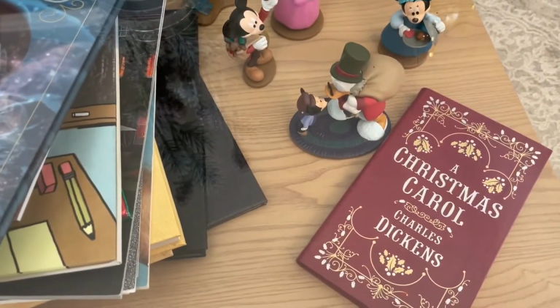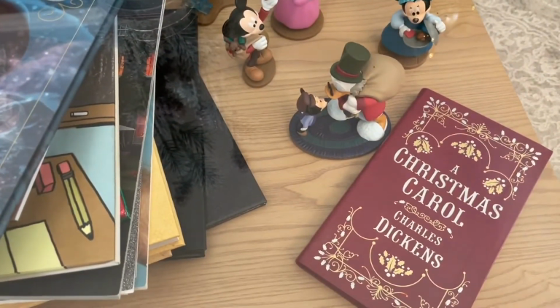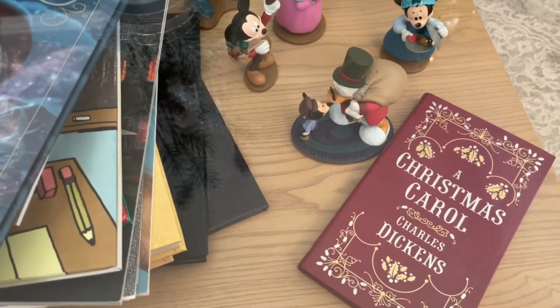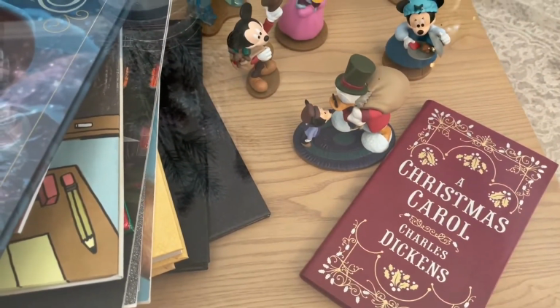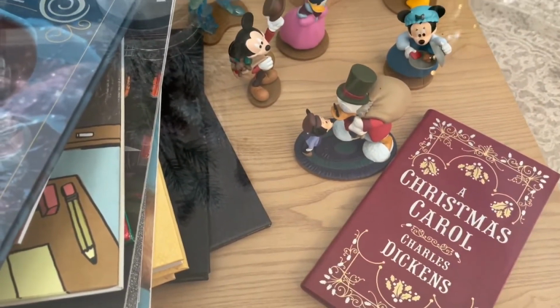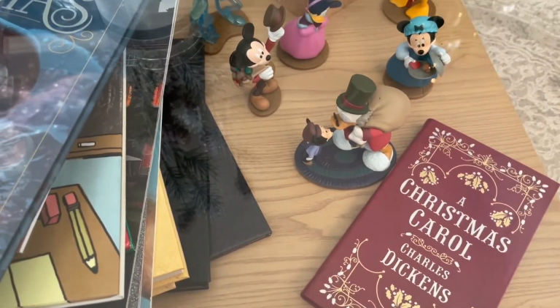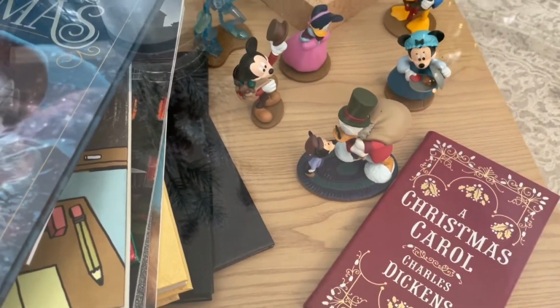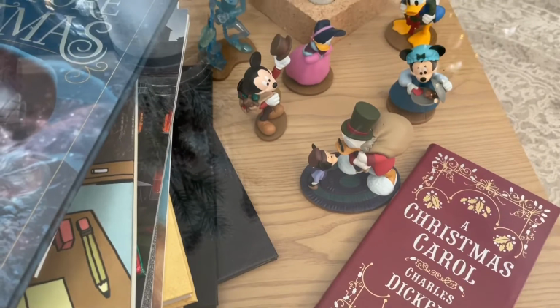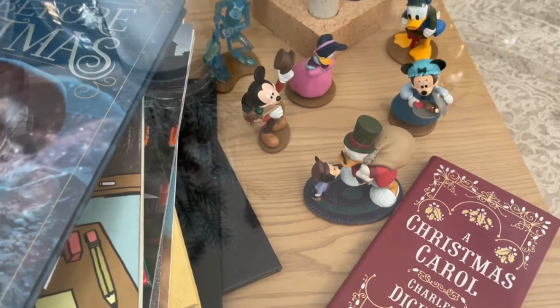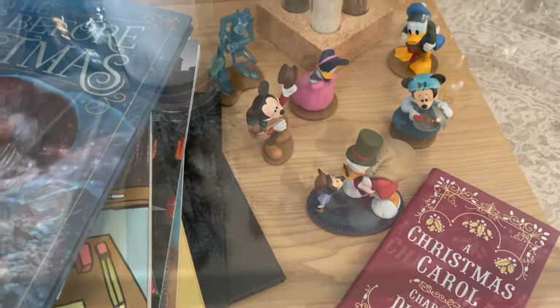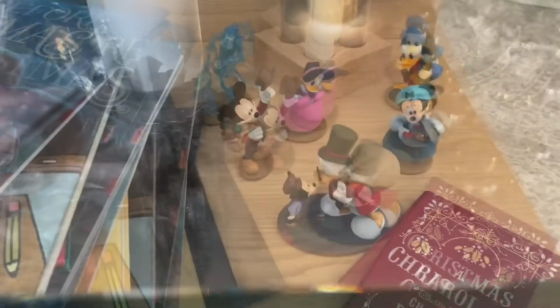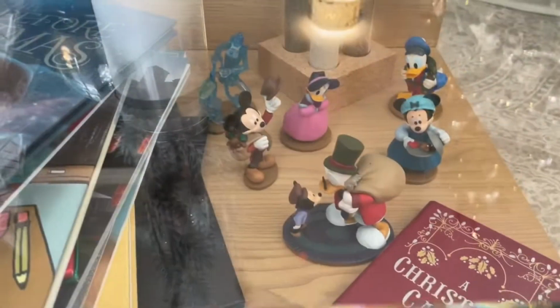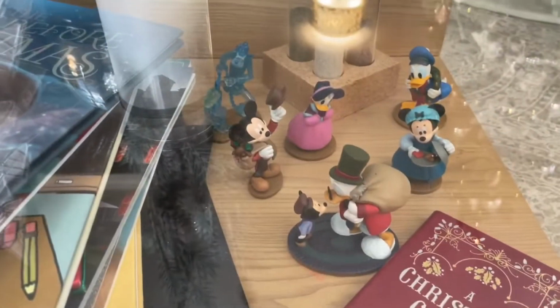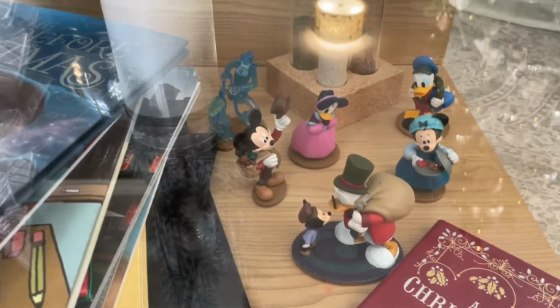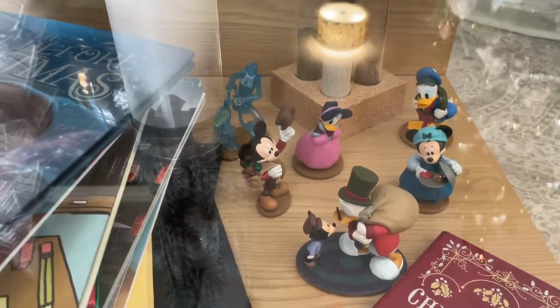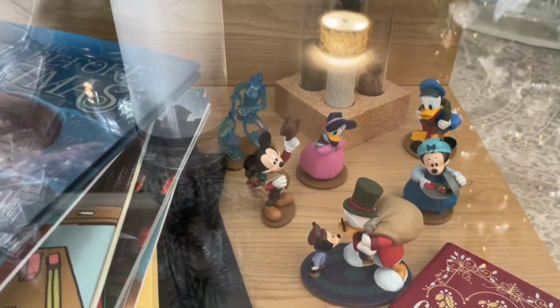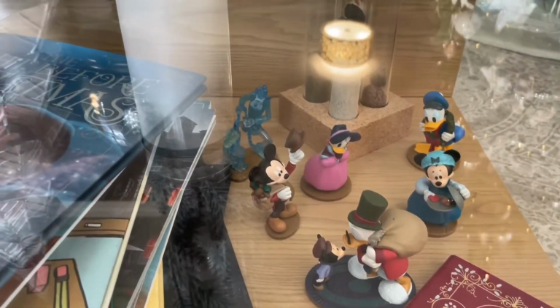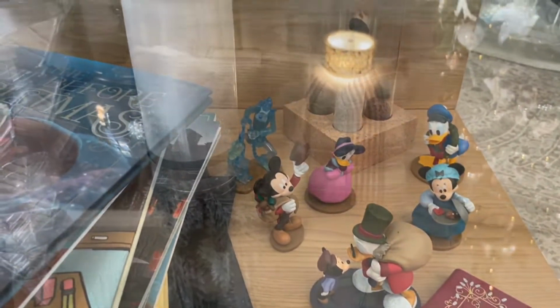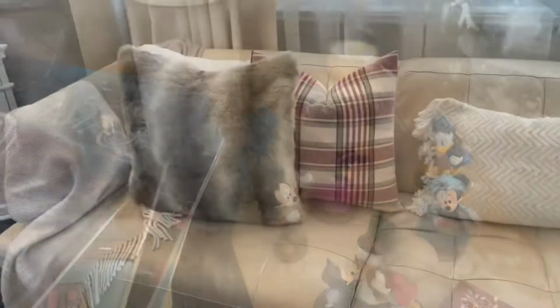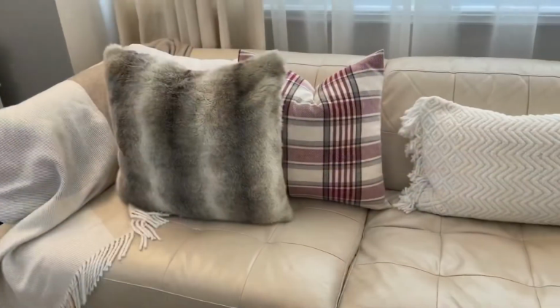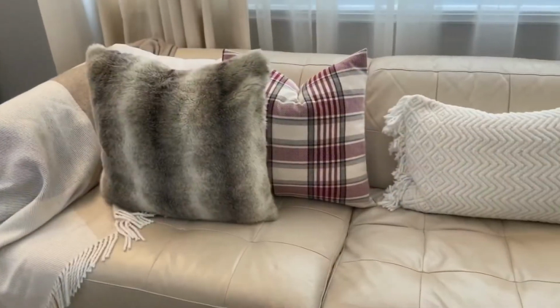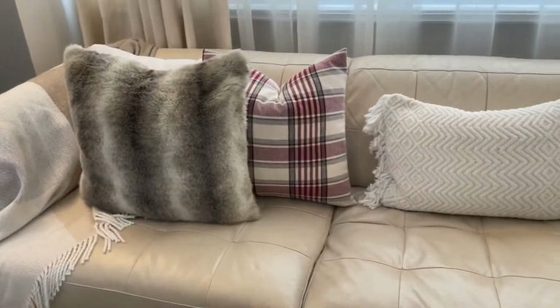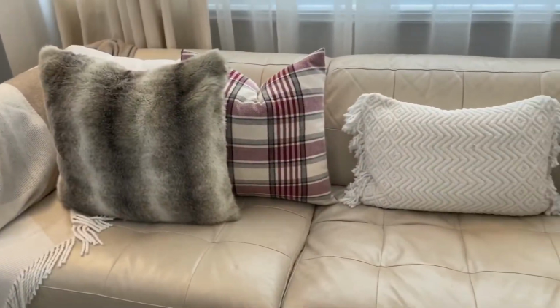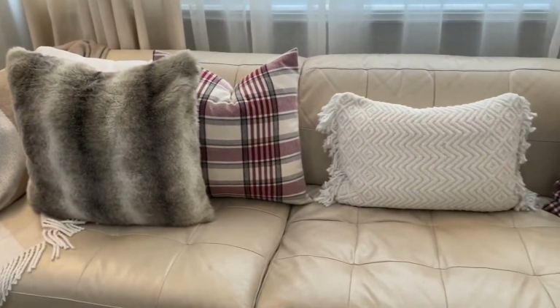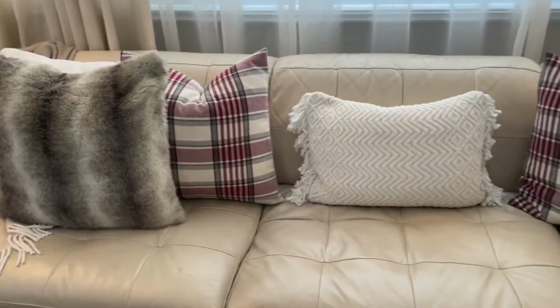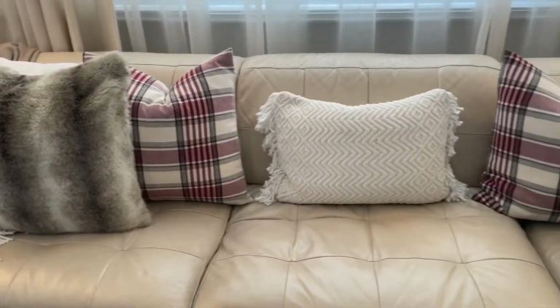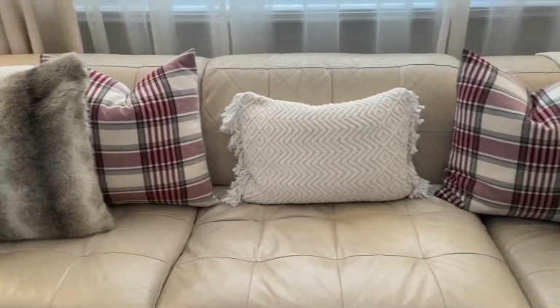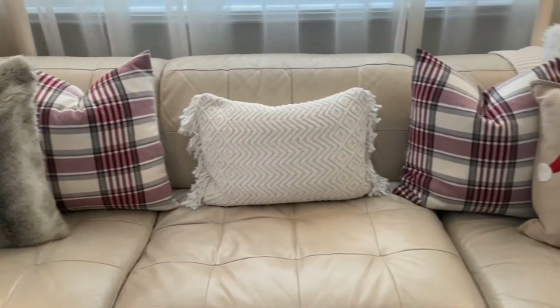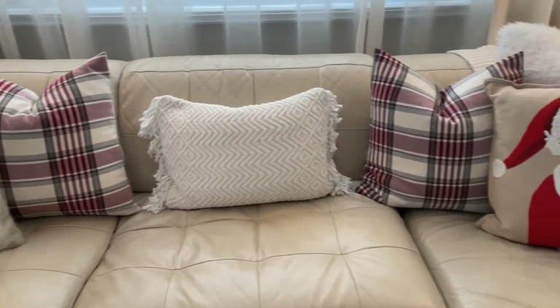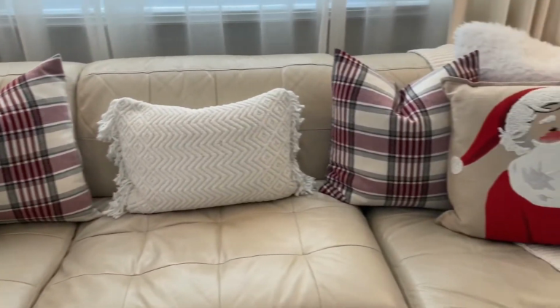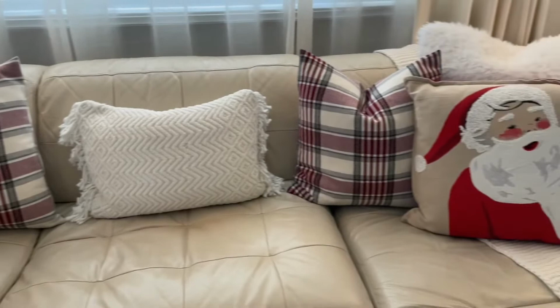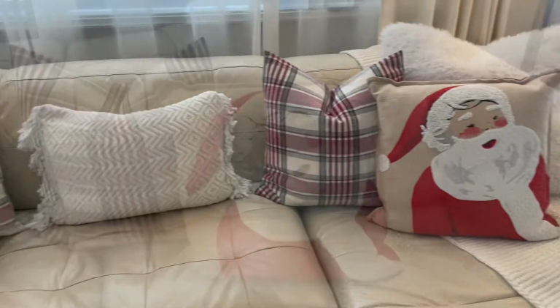I even have Mickey's Christmas Carol figurines to go with it, because that is one of my favorite Christmas movies.